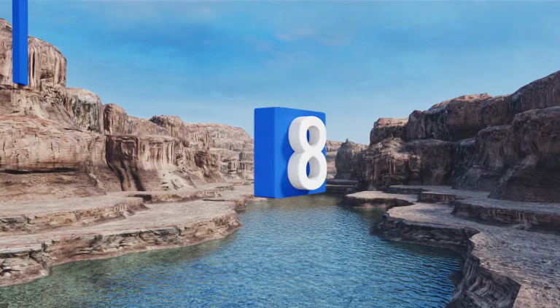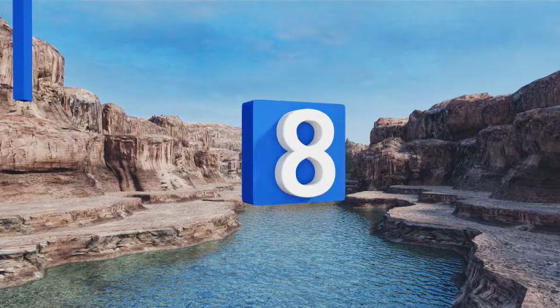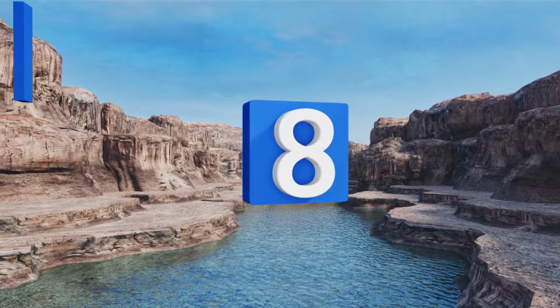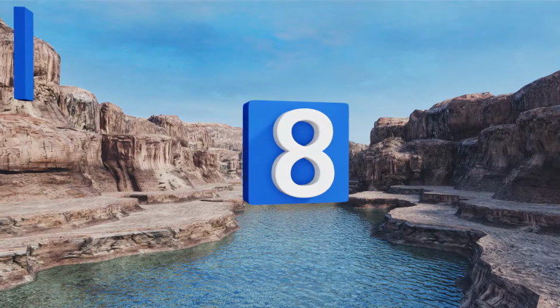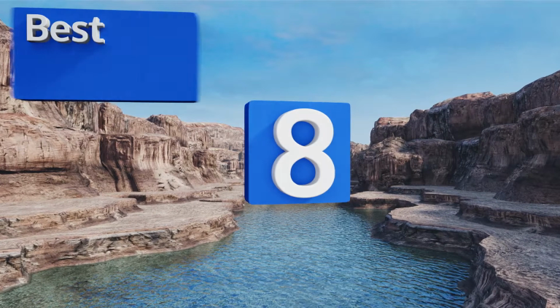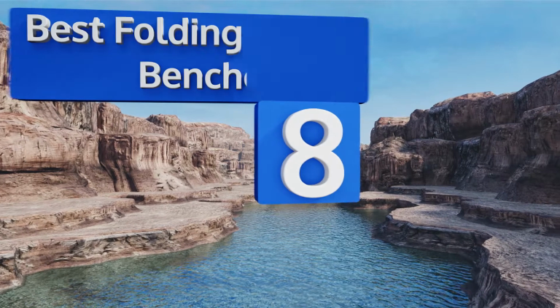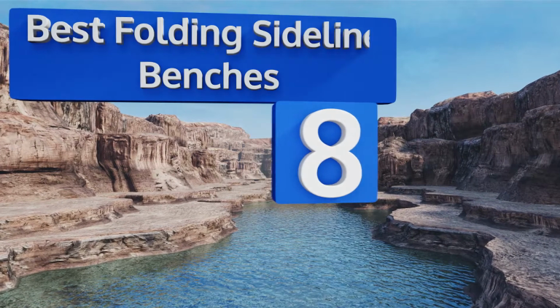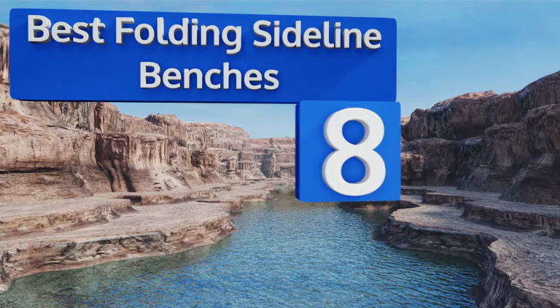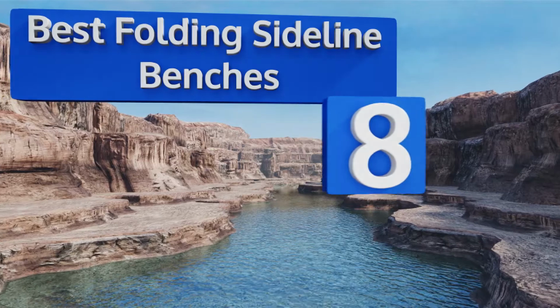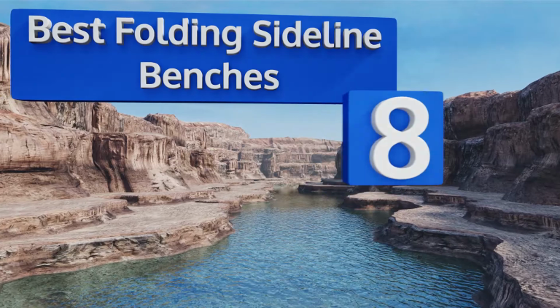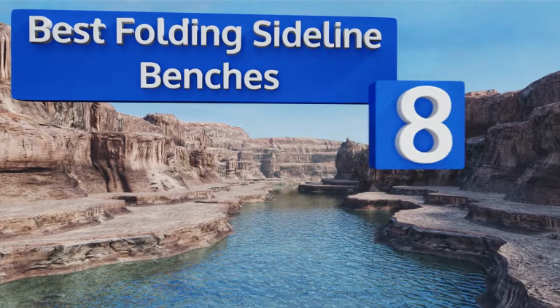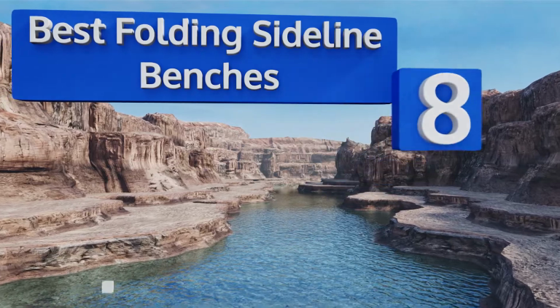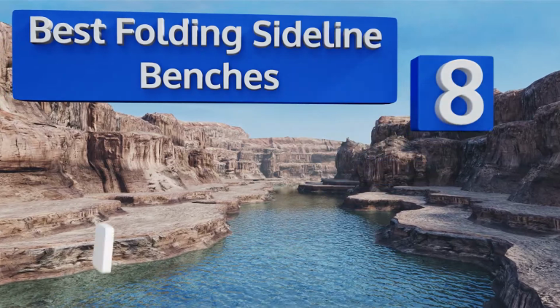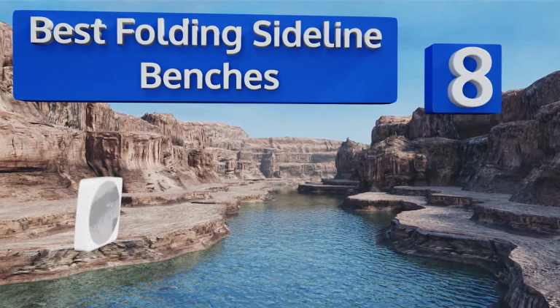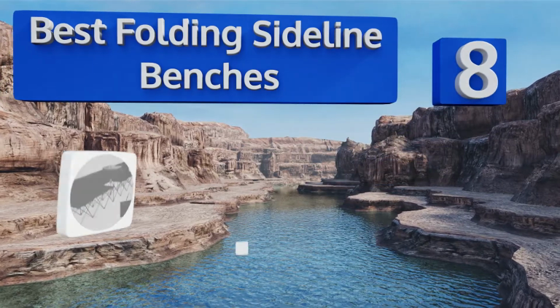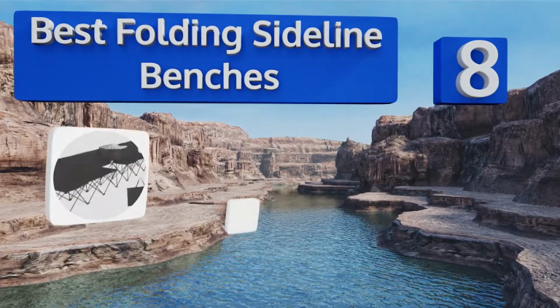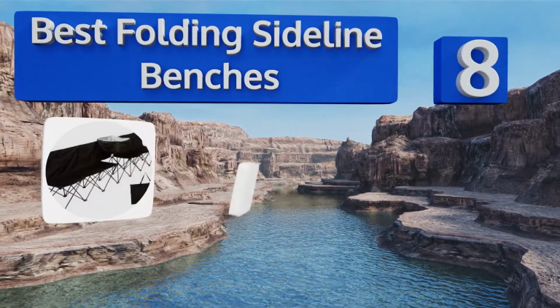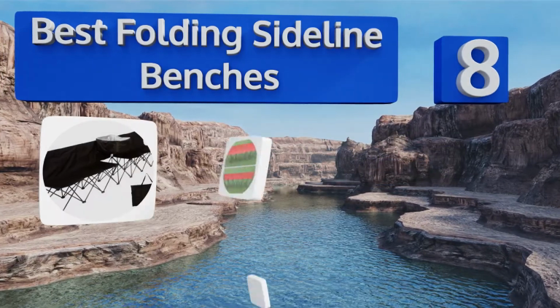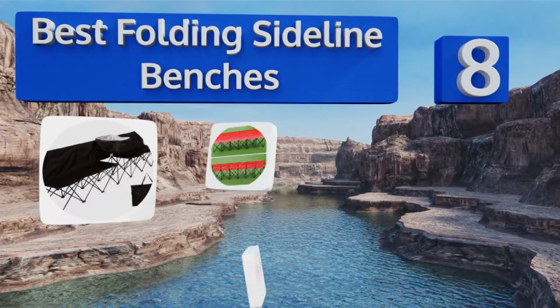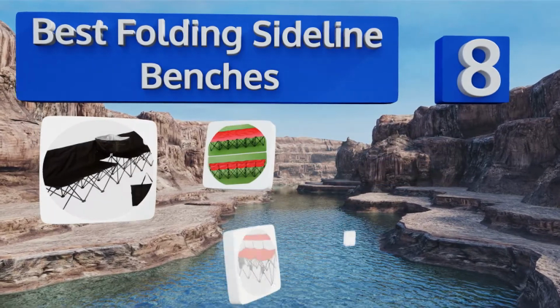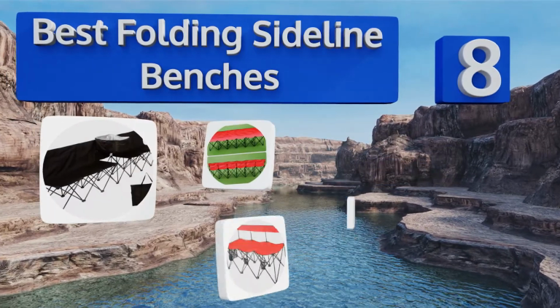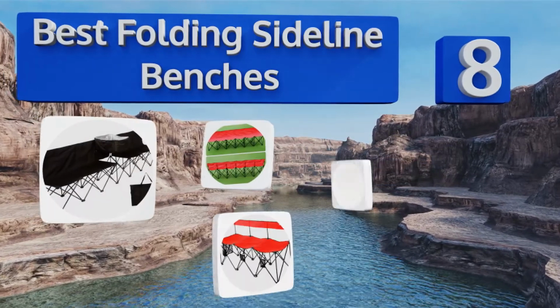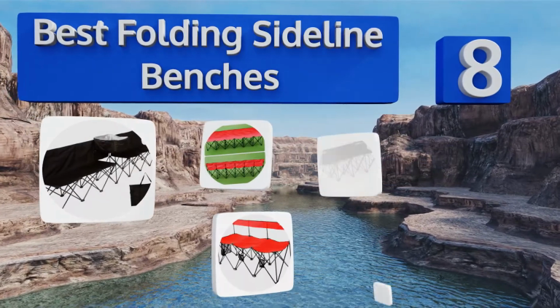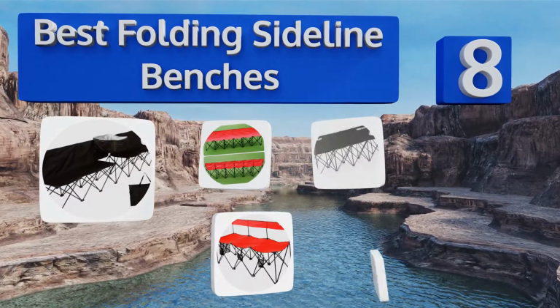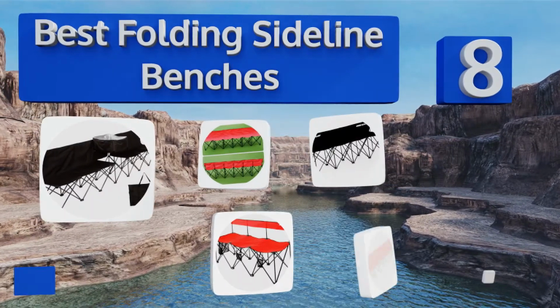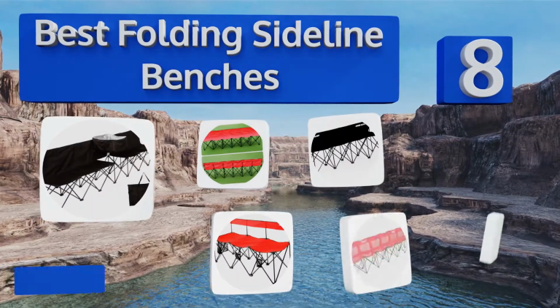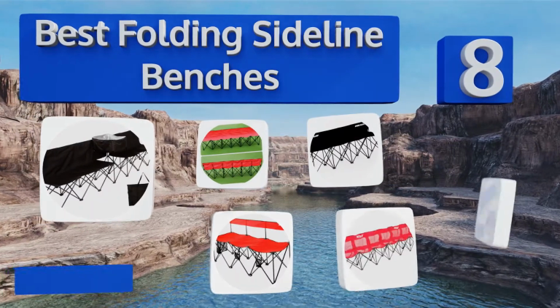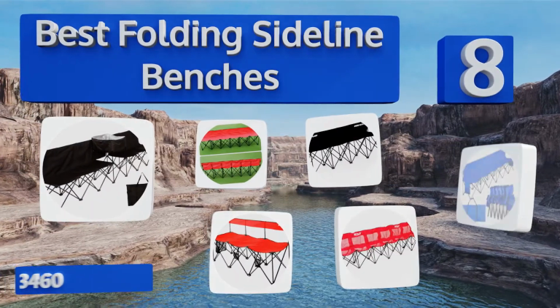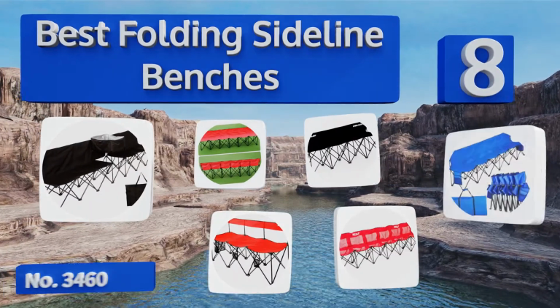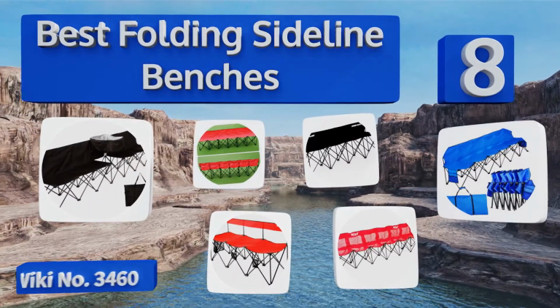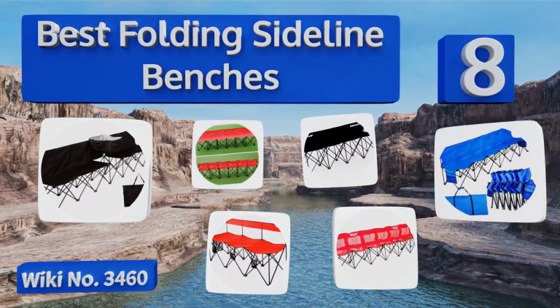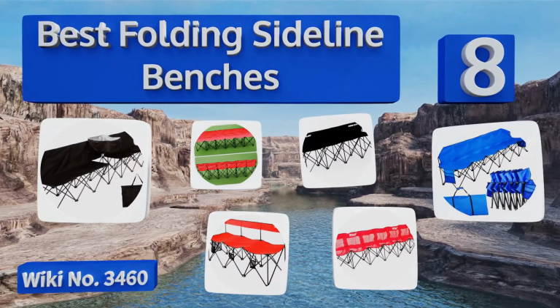EasyVid presents the eight best folding sideline benches. Let's get started with the list.